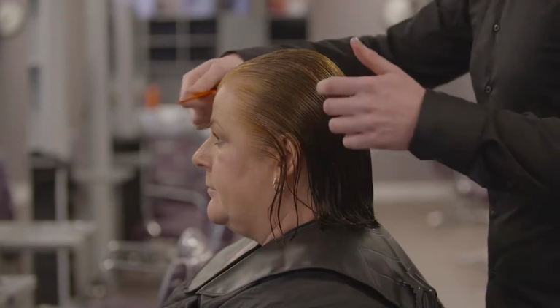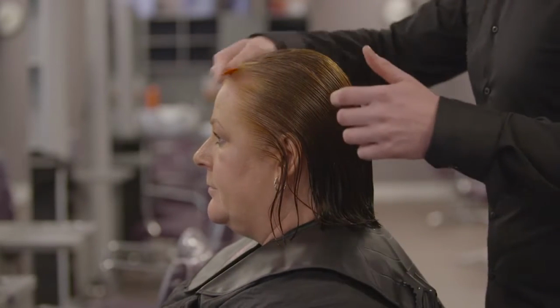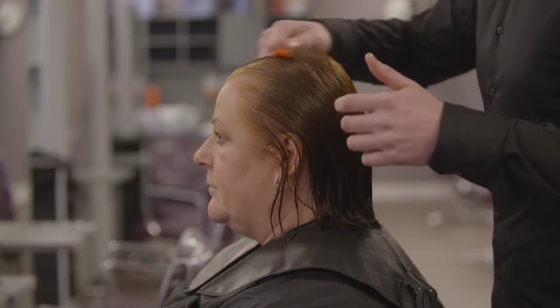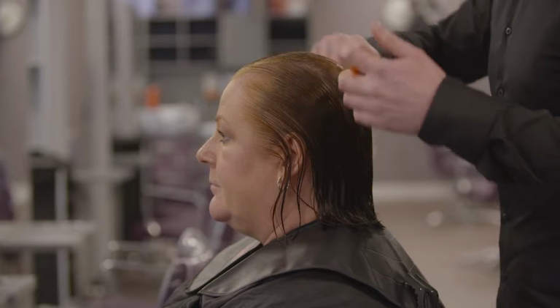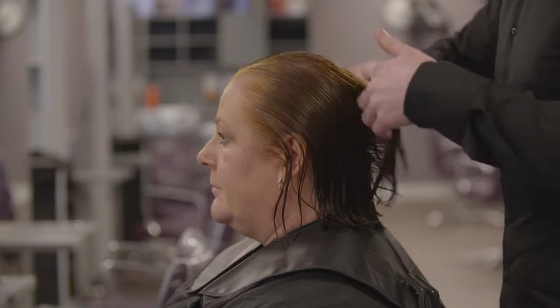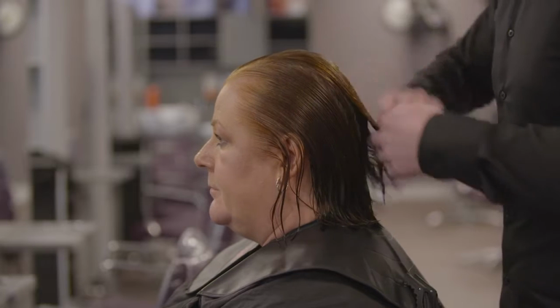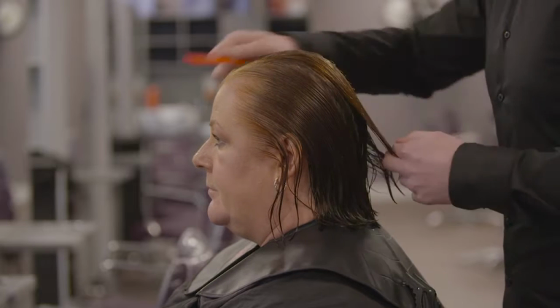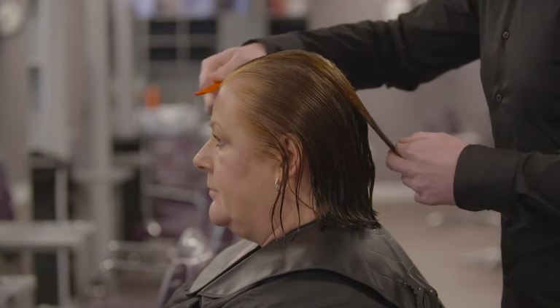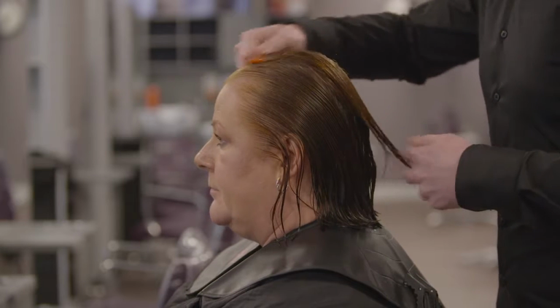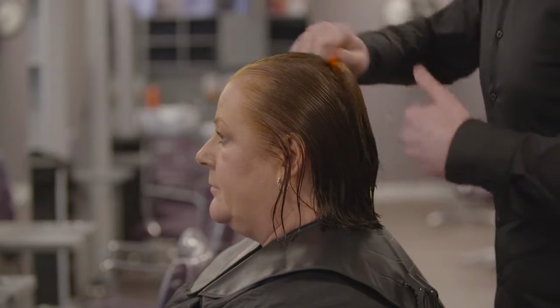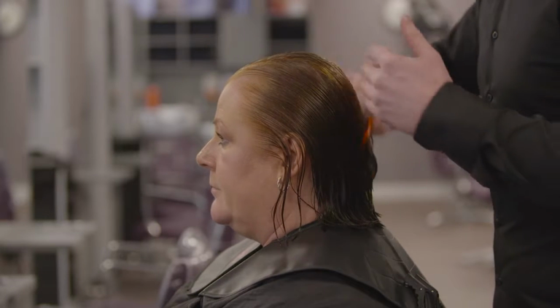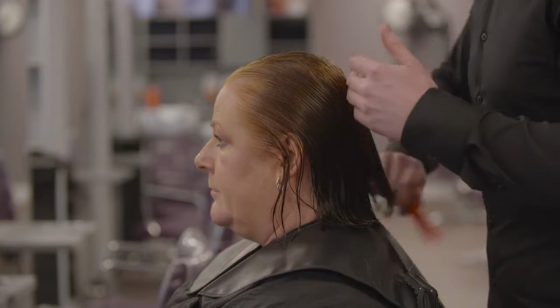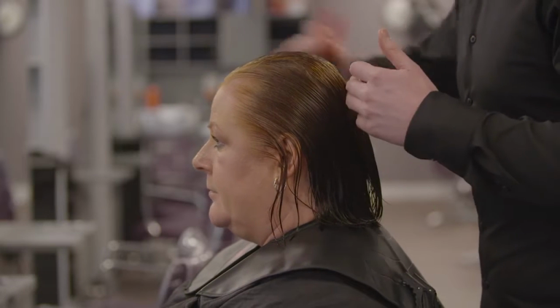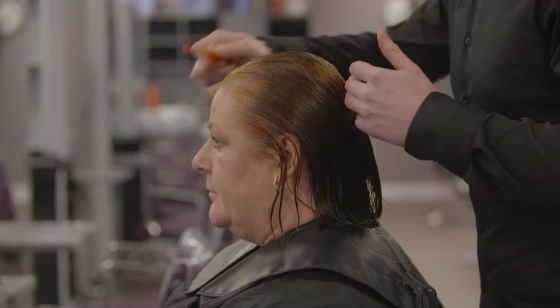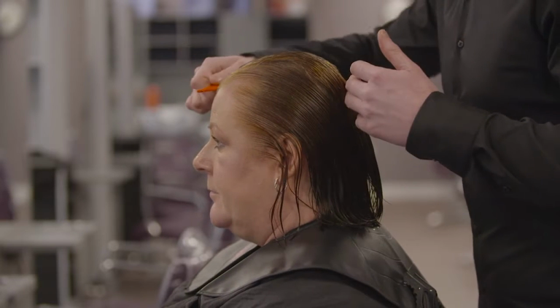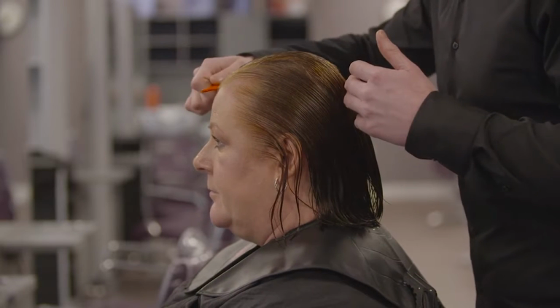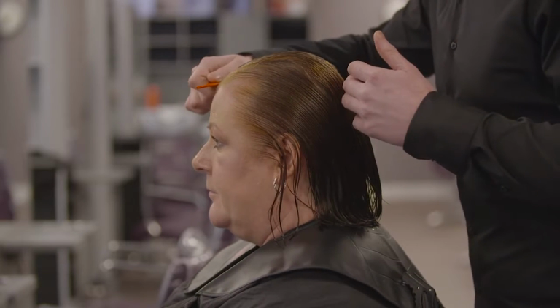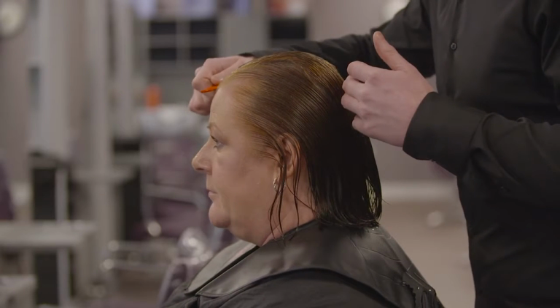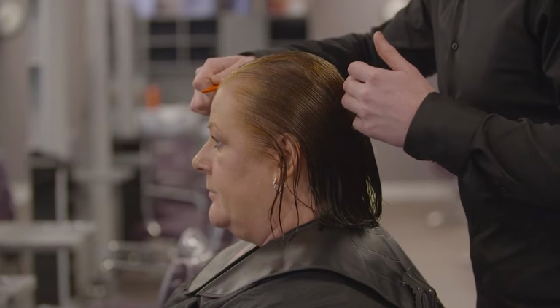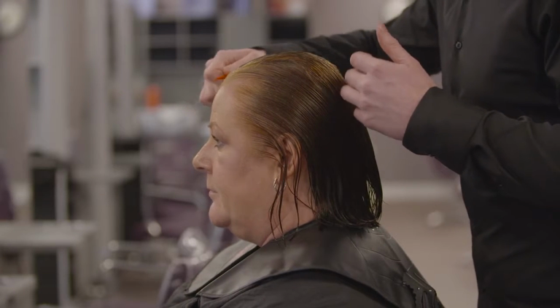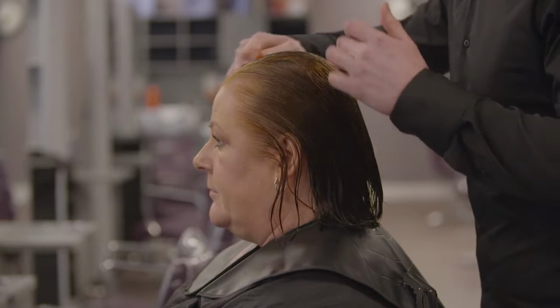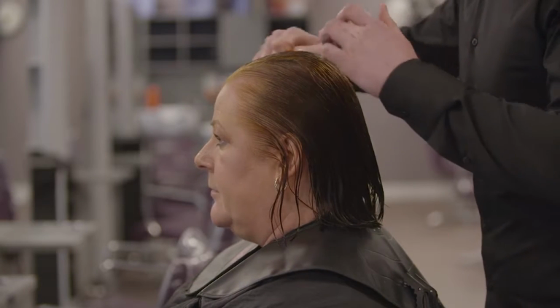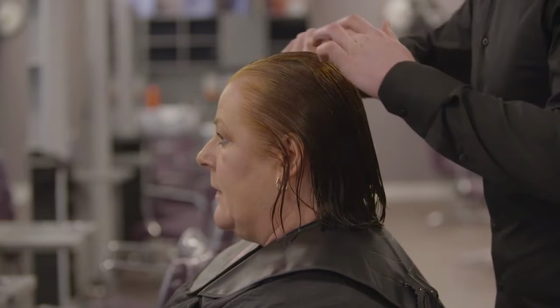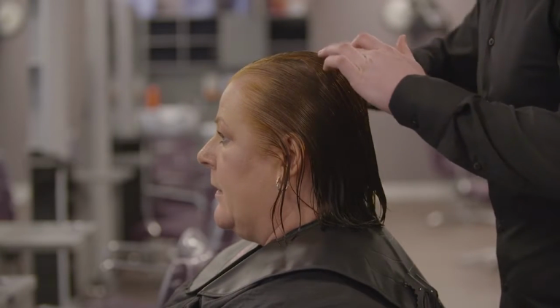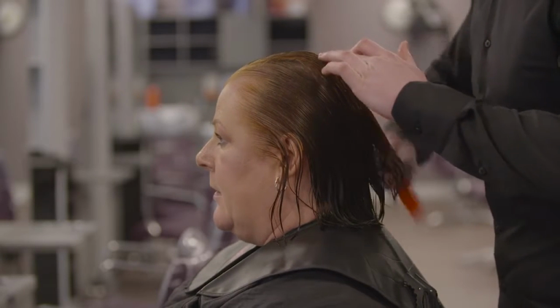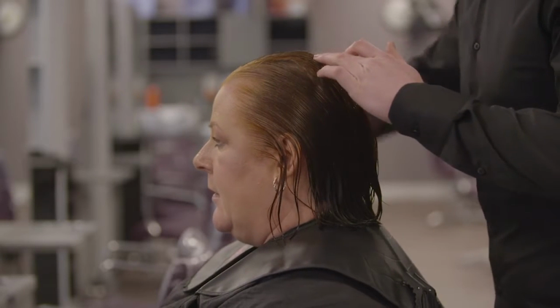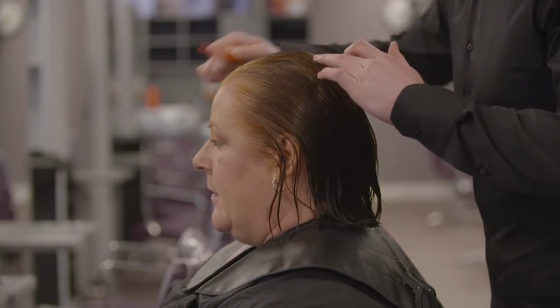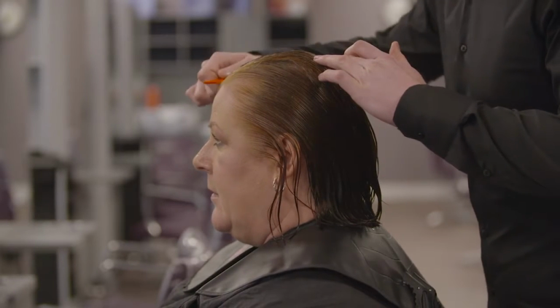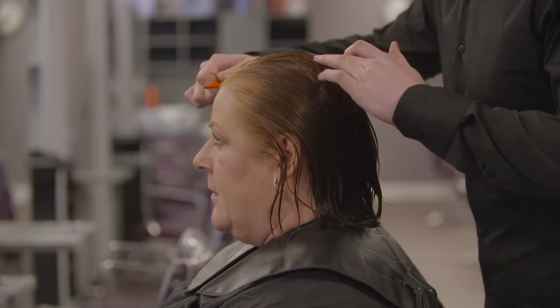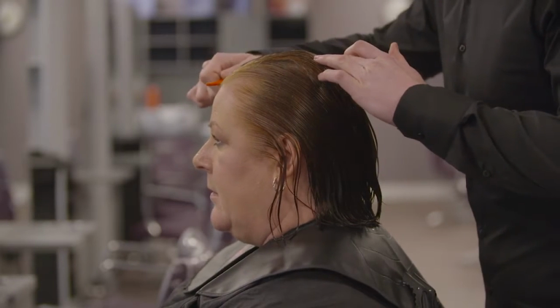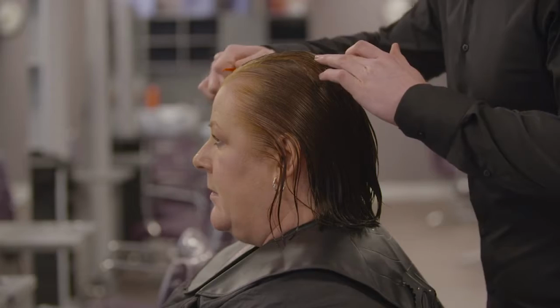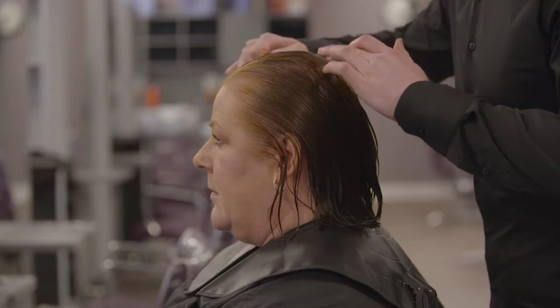This cut is performed on wet hair, once shampooed, conditioned and detangled.